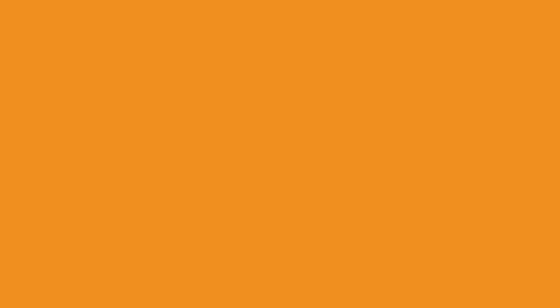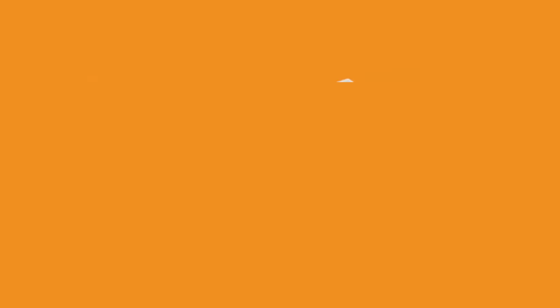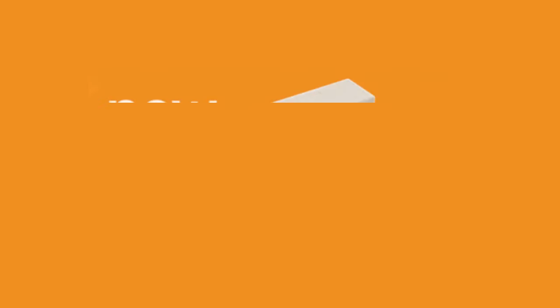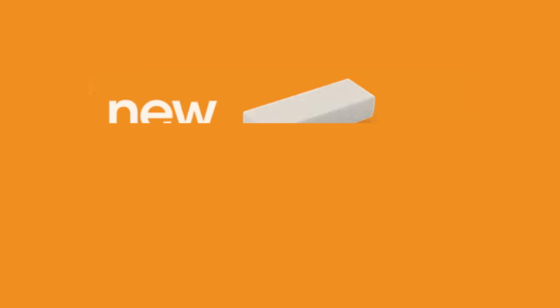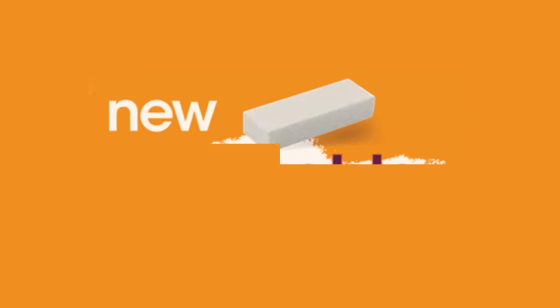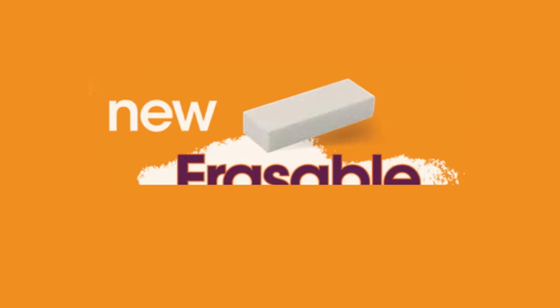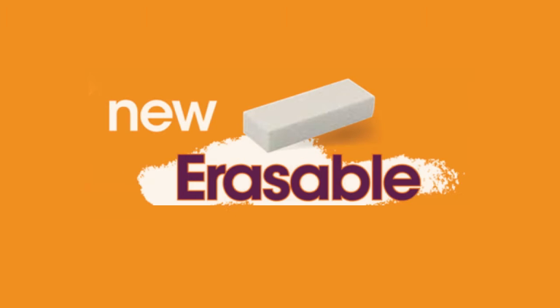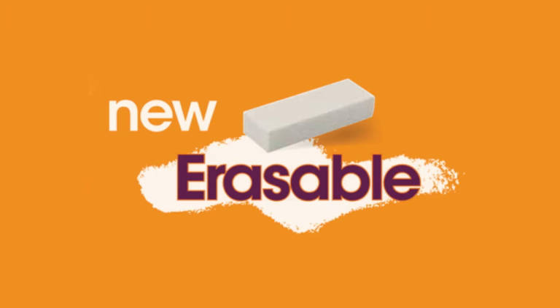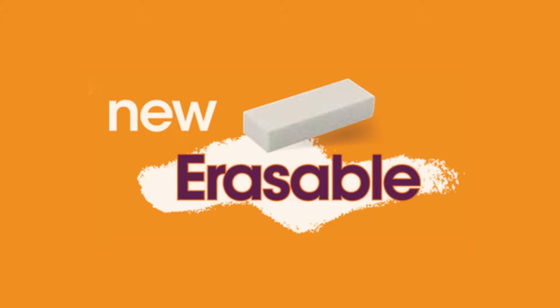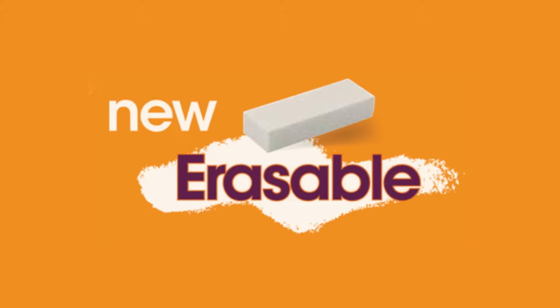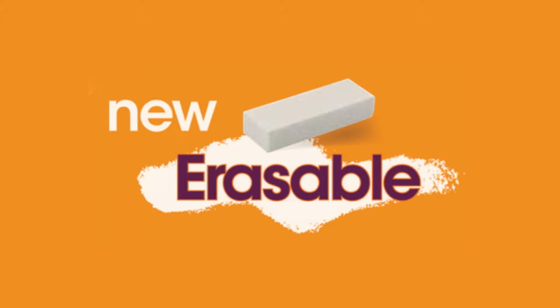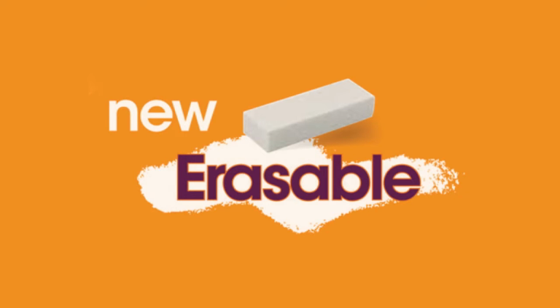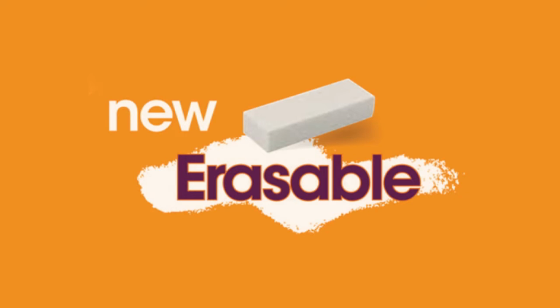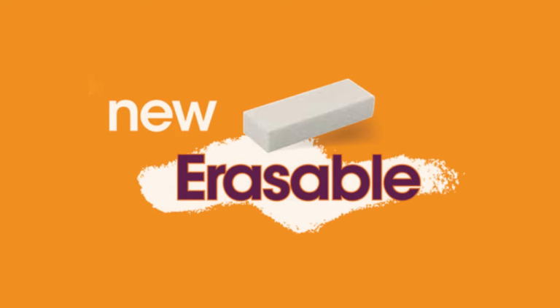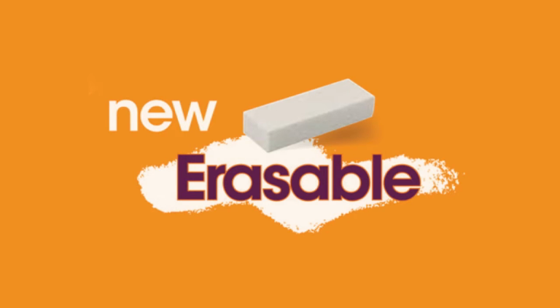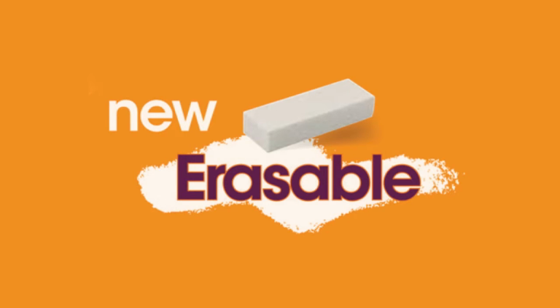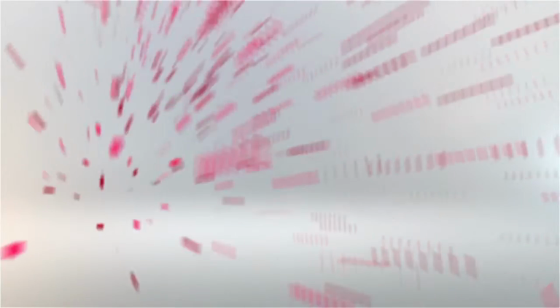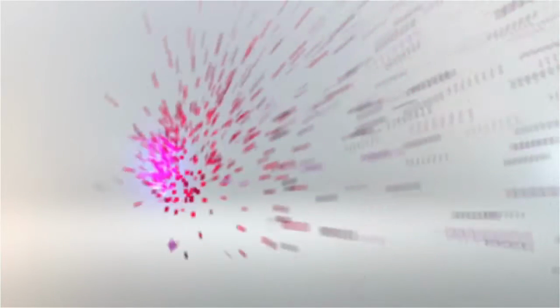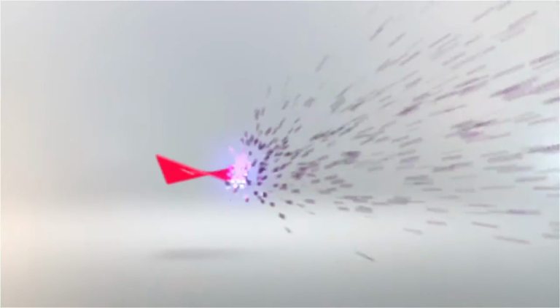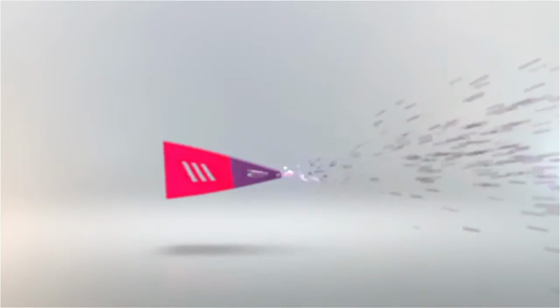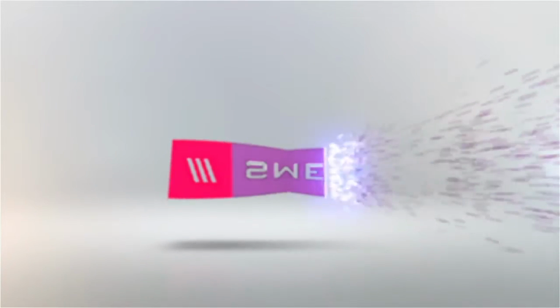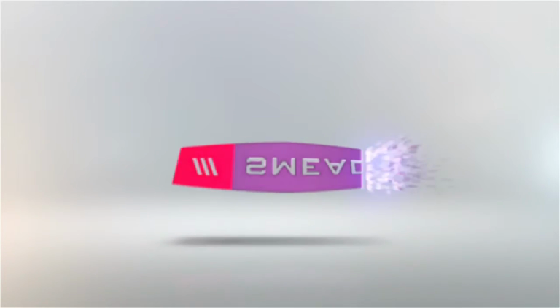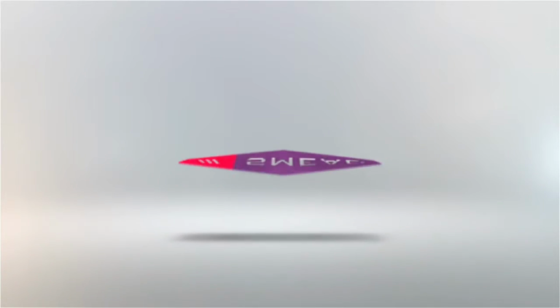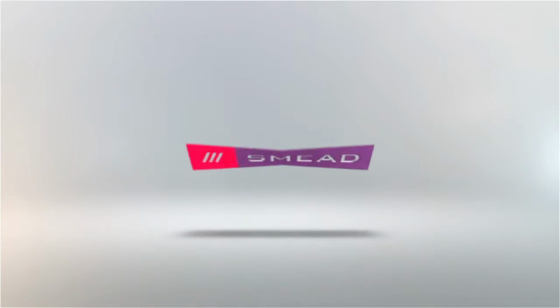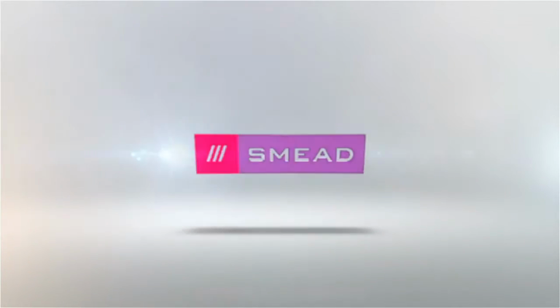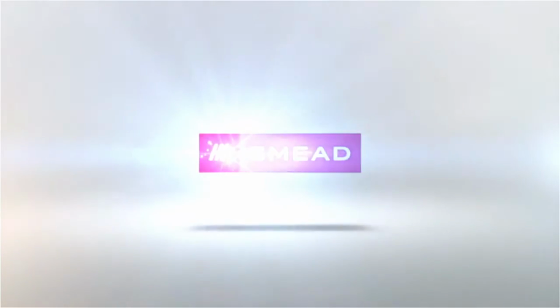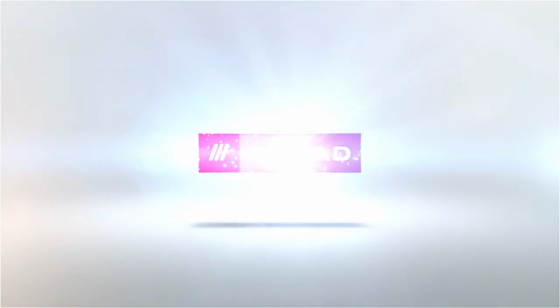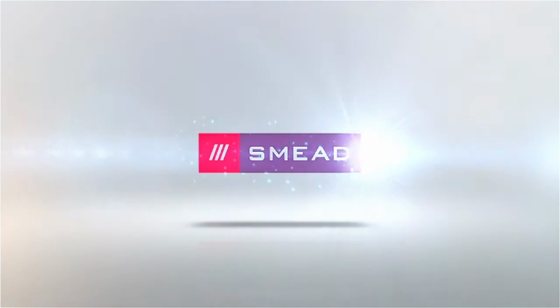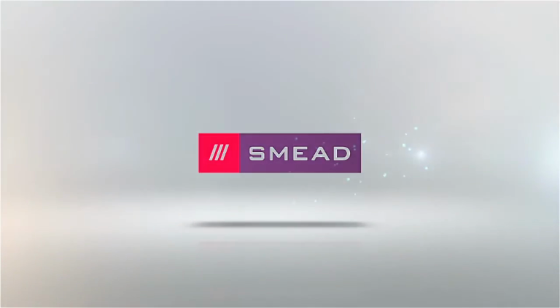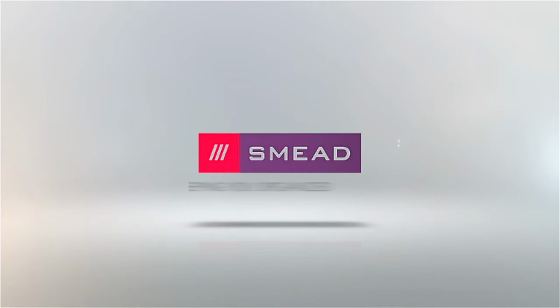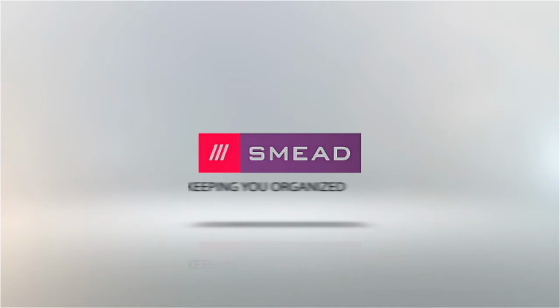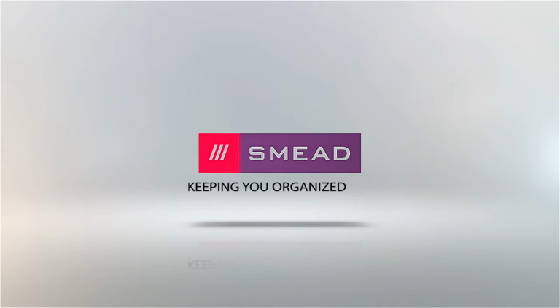Erasable SuperTab folders — an eco-friendly reusable innovation from Smead, keeping you organized.